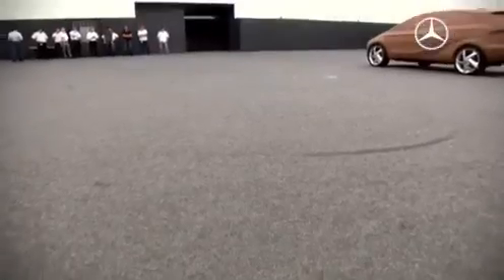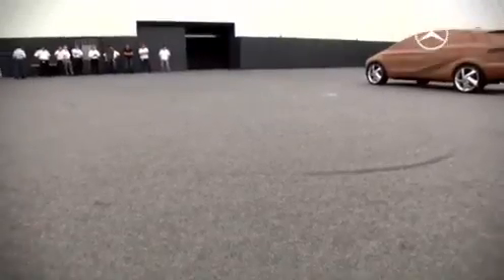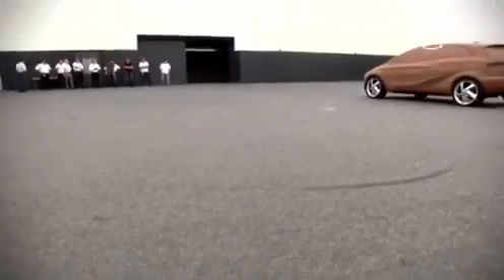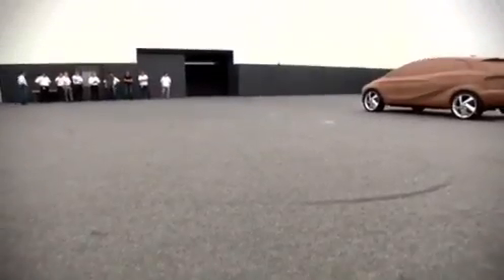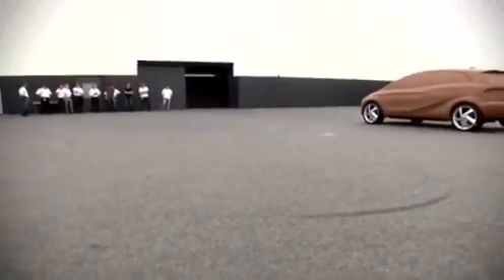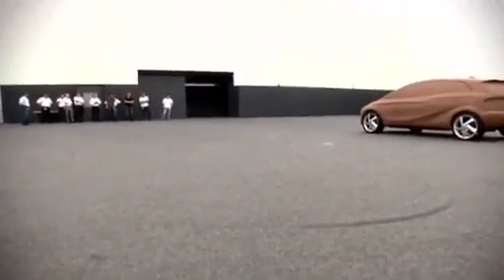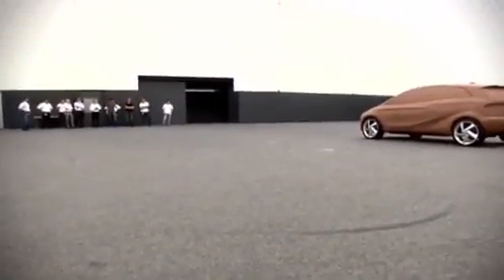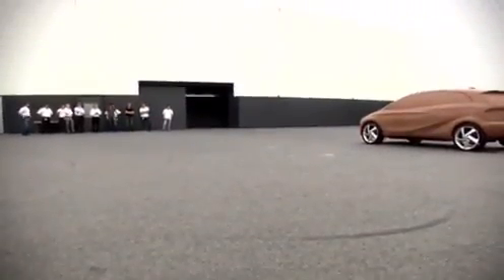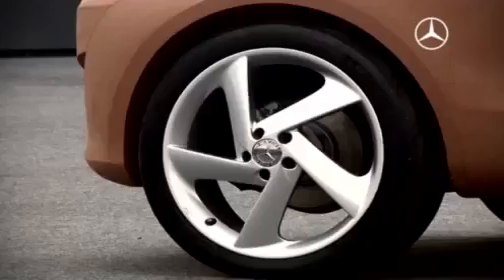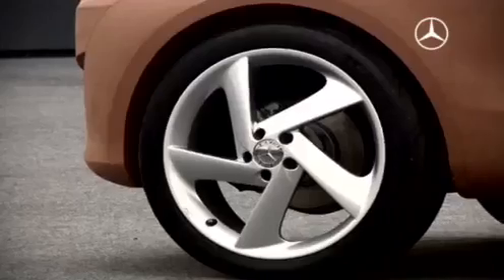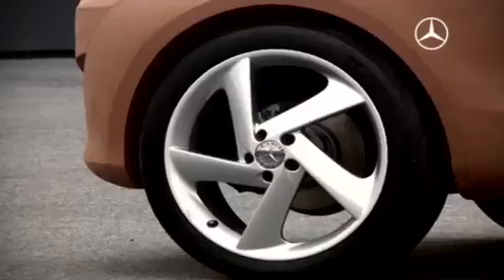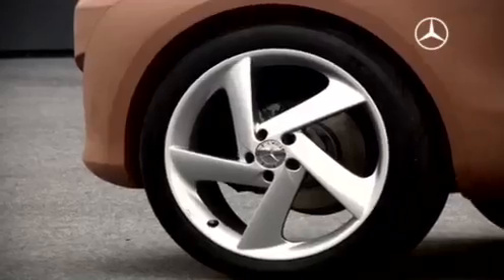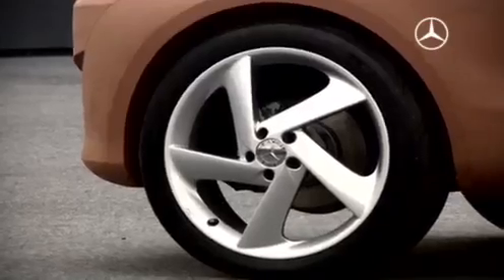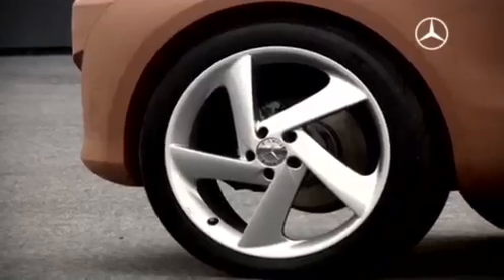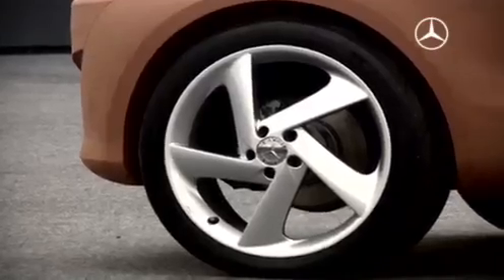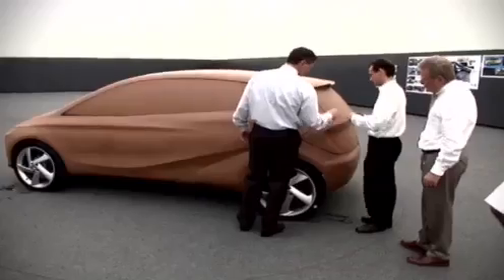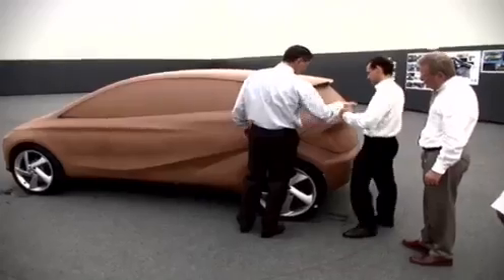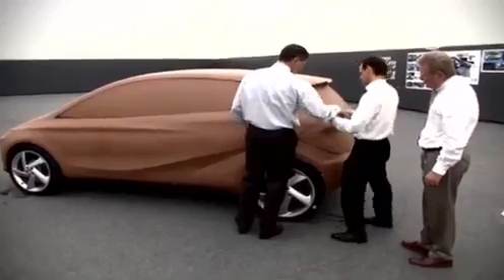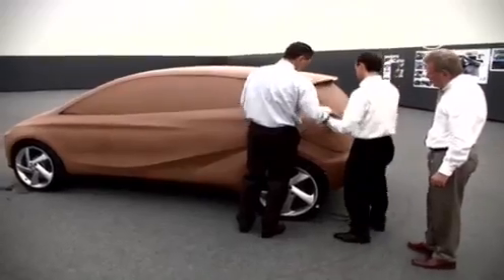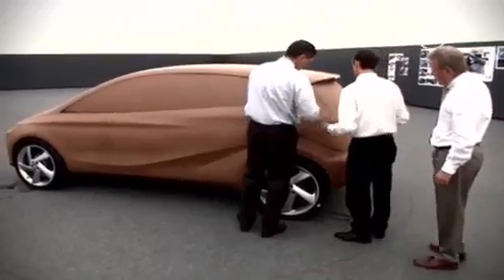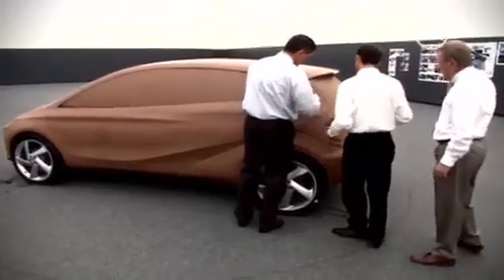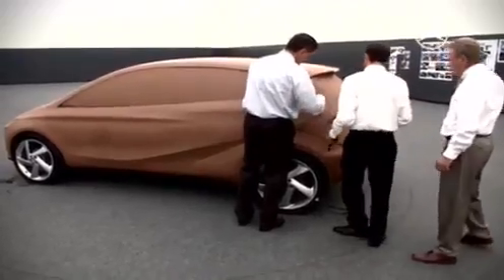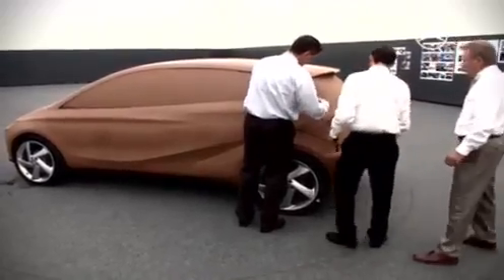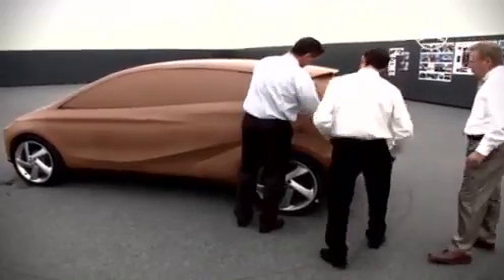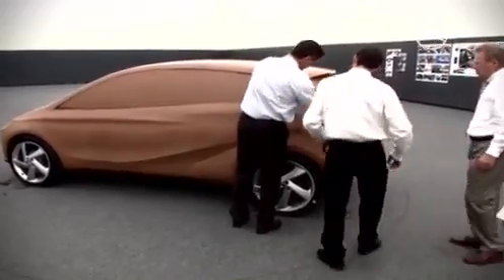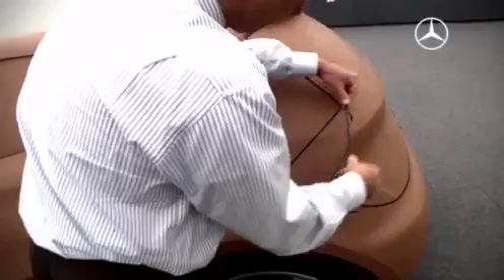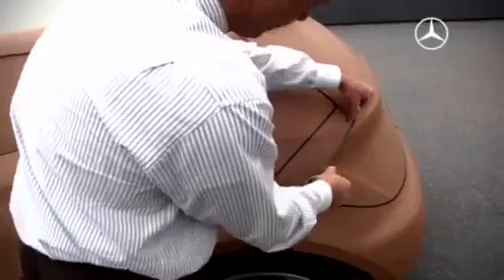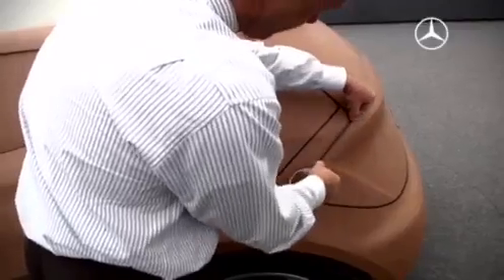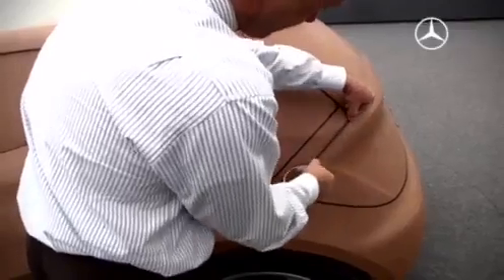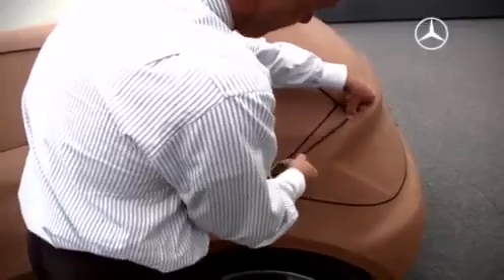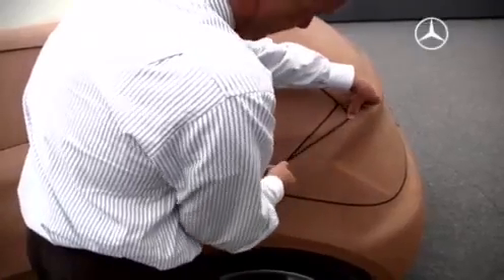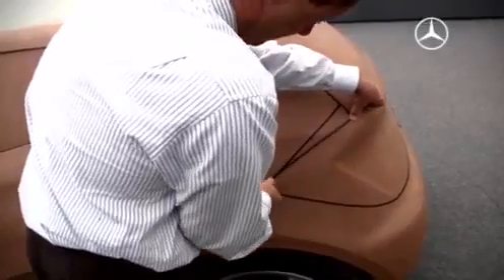After this first phase of the modeling, the final appearance of the concept car is determined in teamwork with all the design departments.